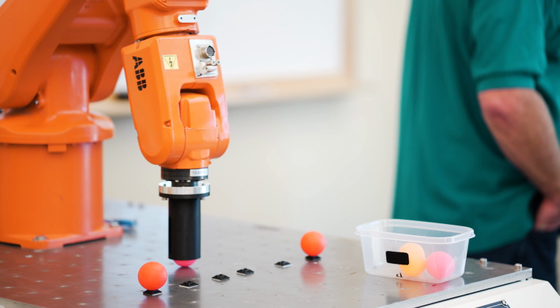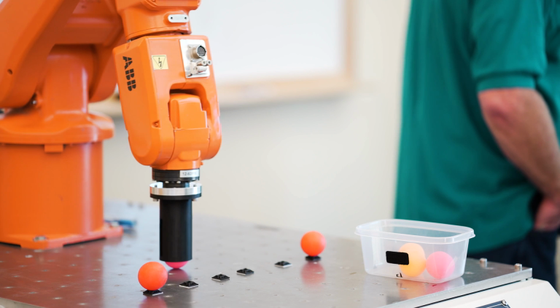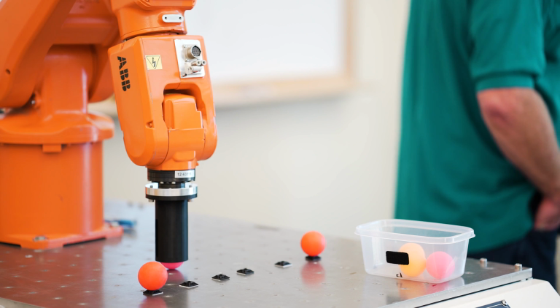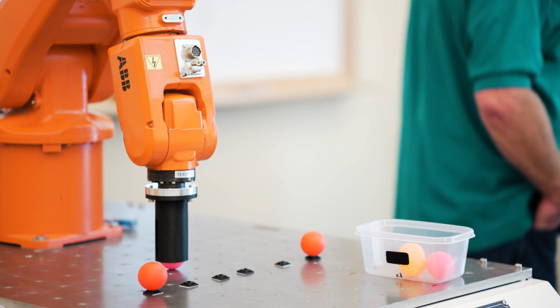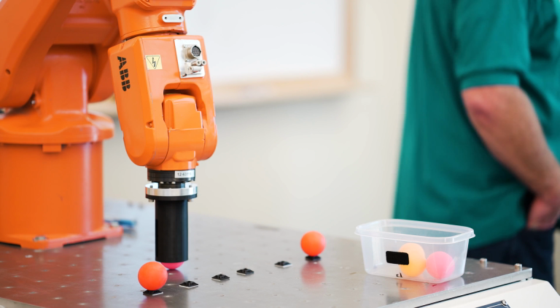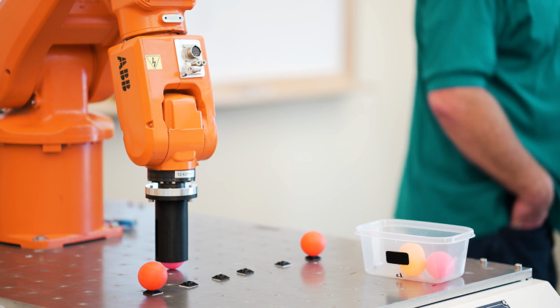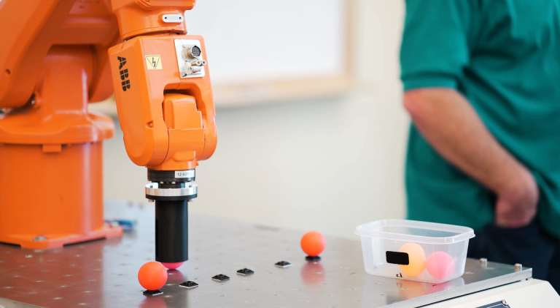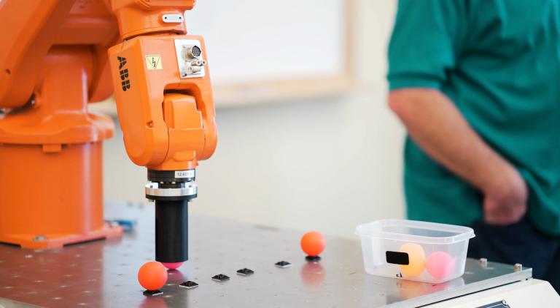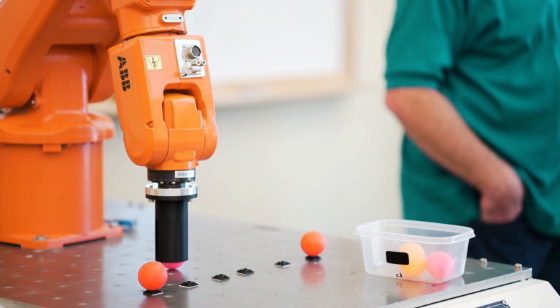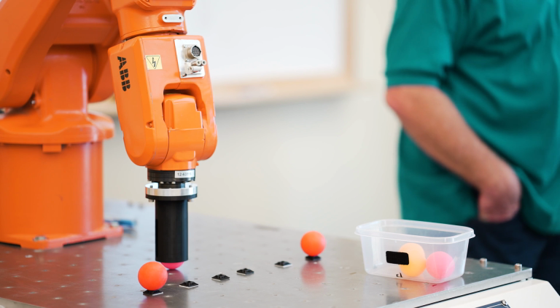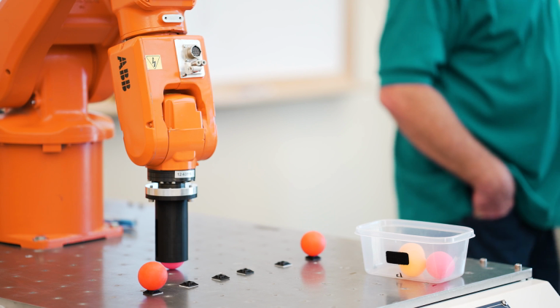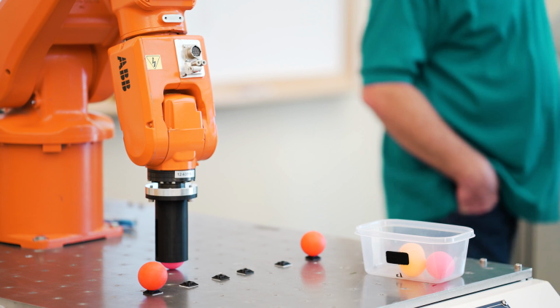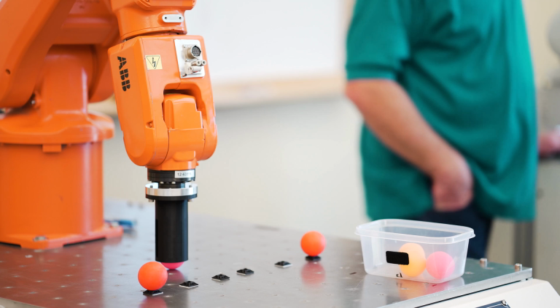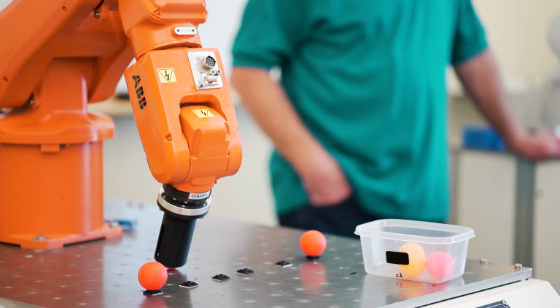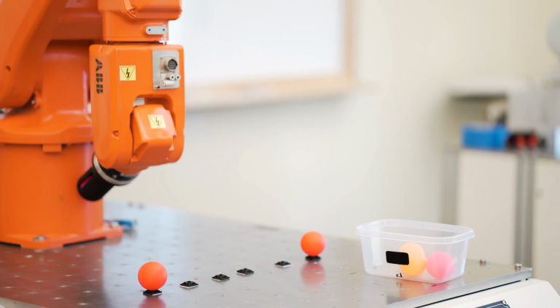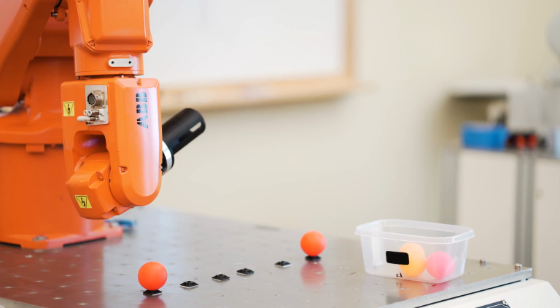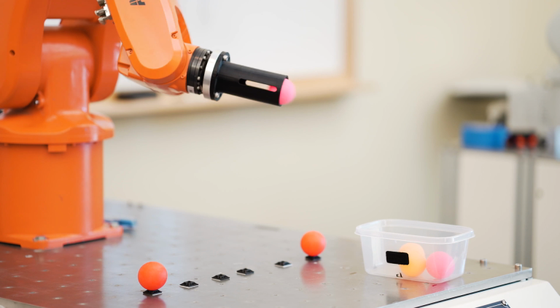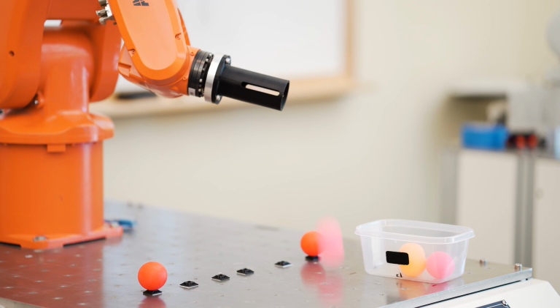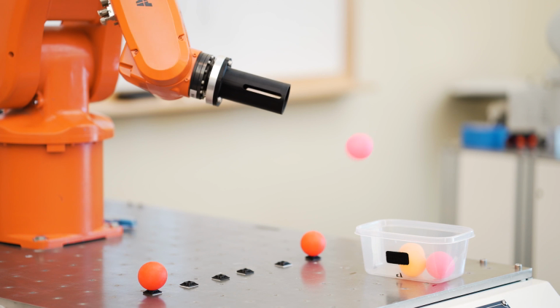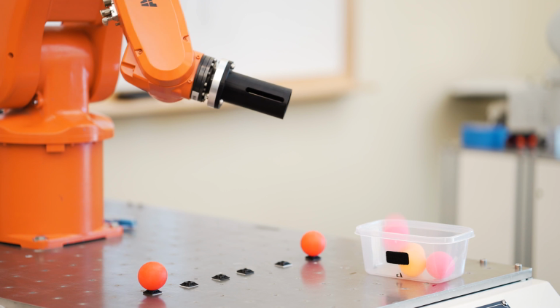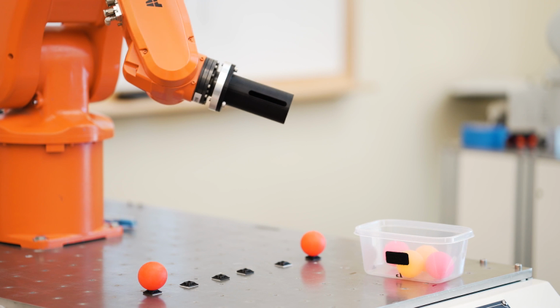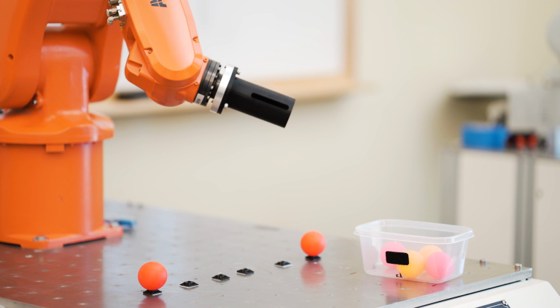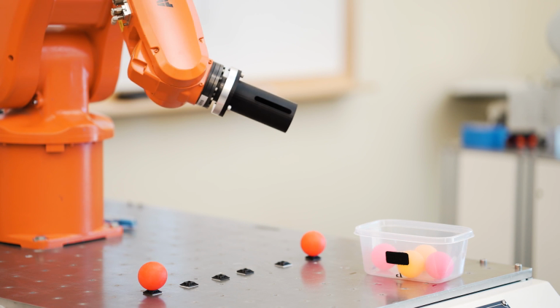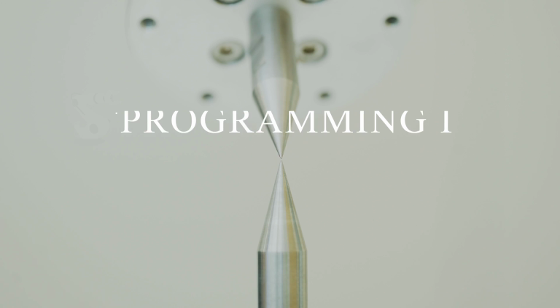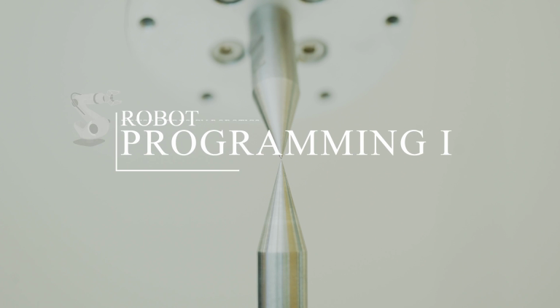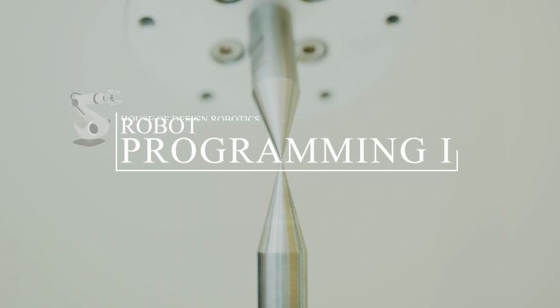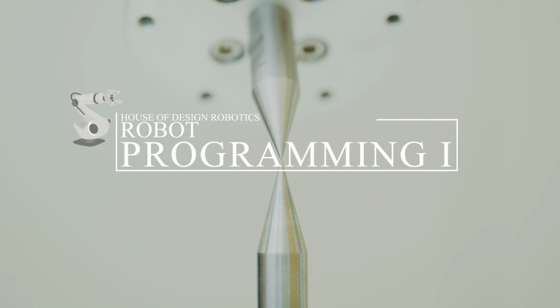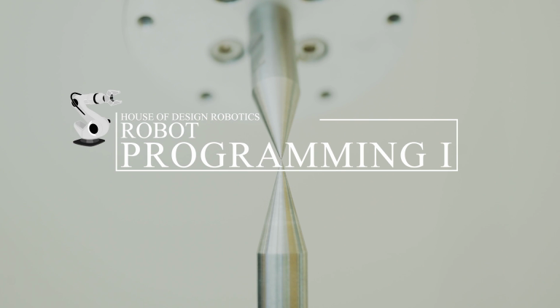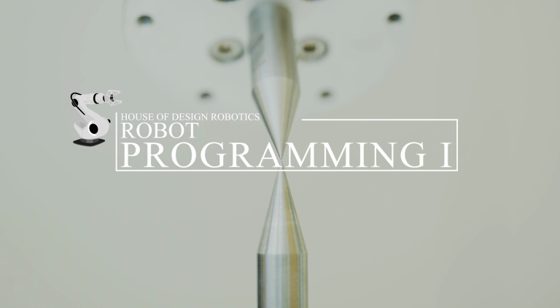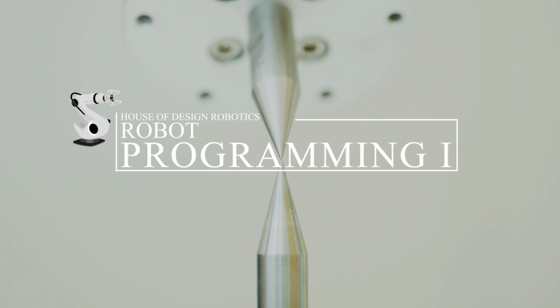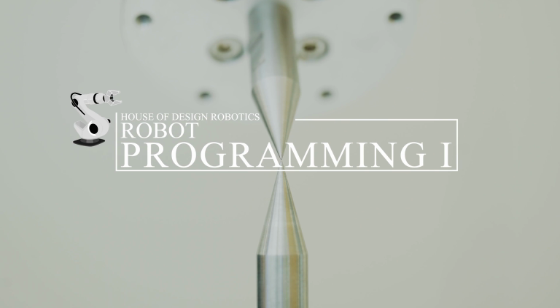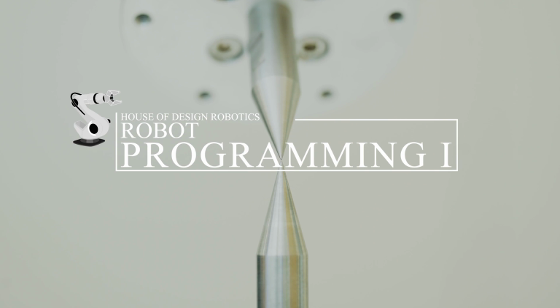If you have an interest in learning the fundamentals of programming a robot, then make sure to give us a call for more details.